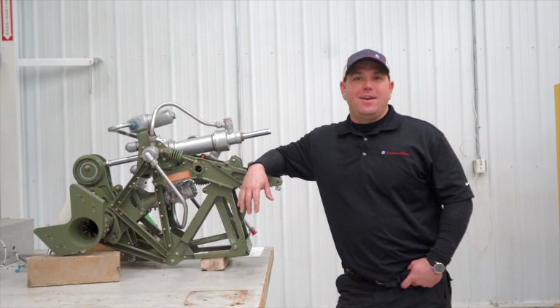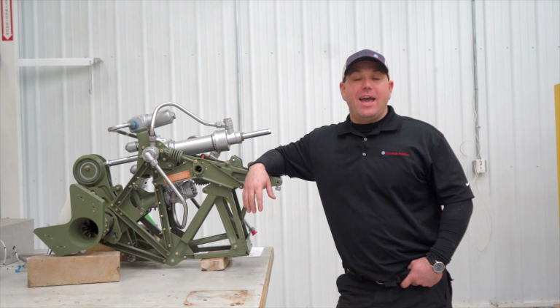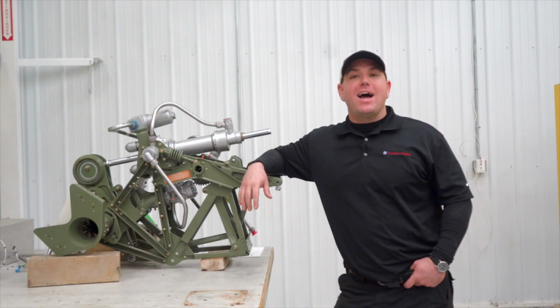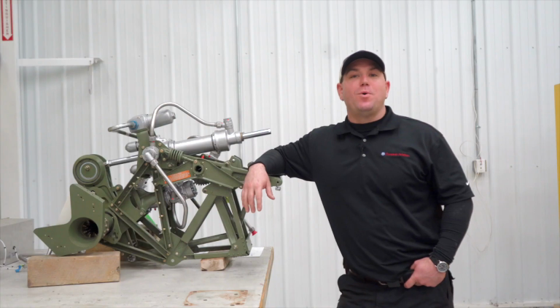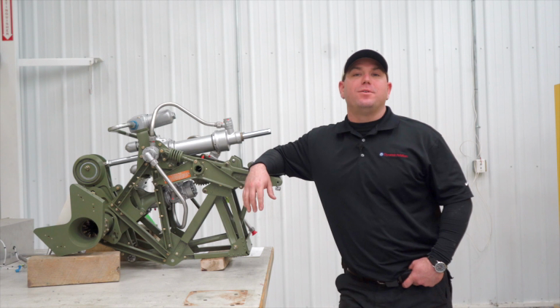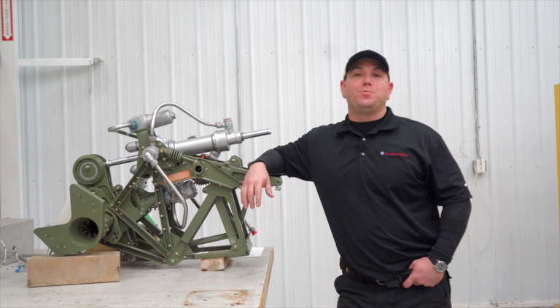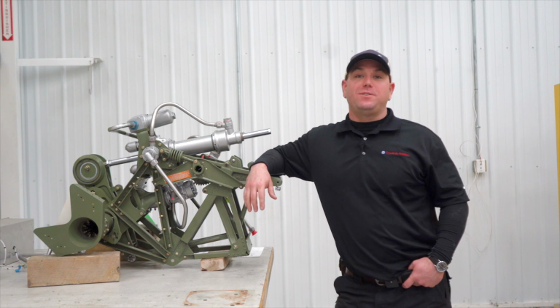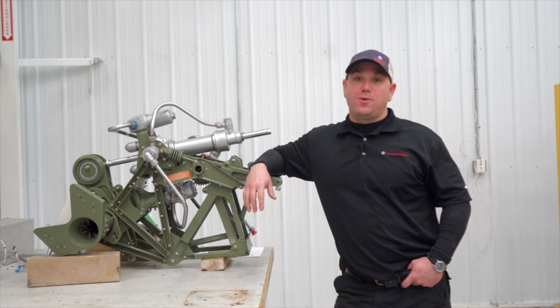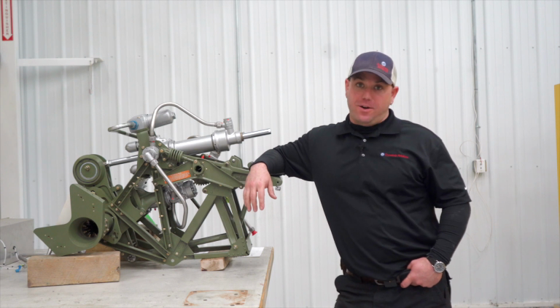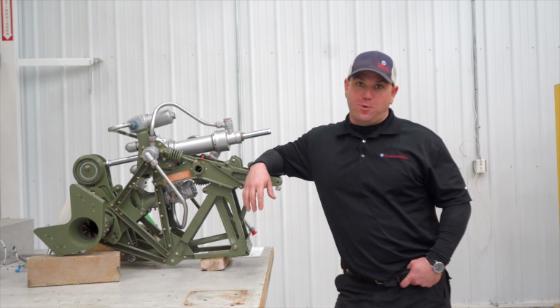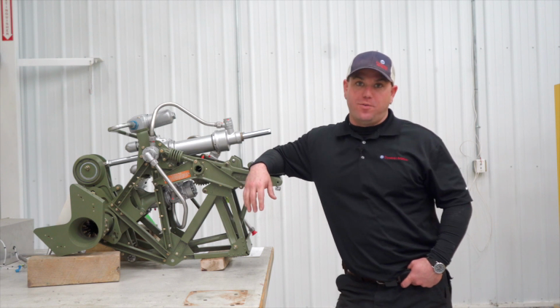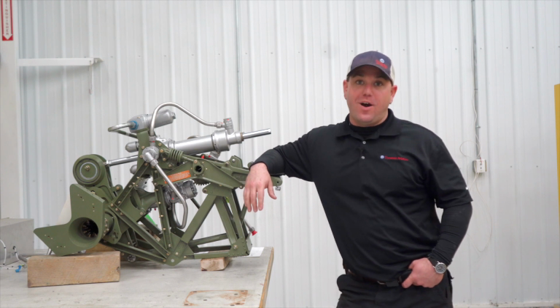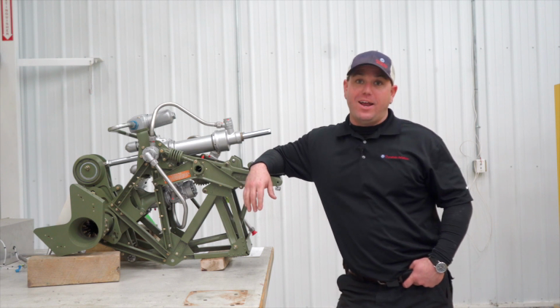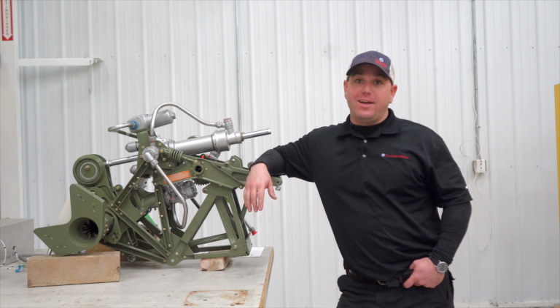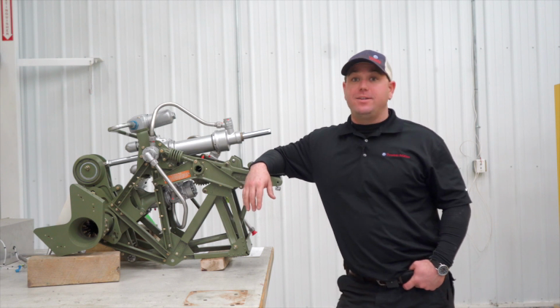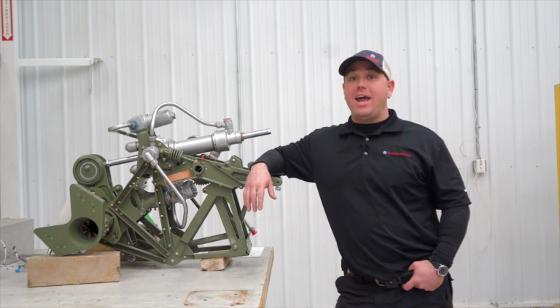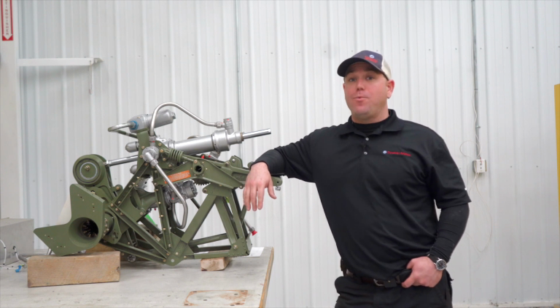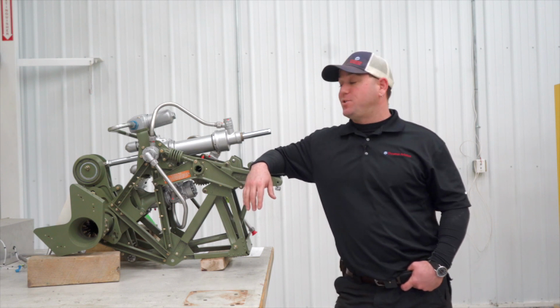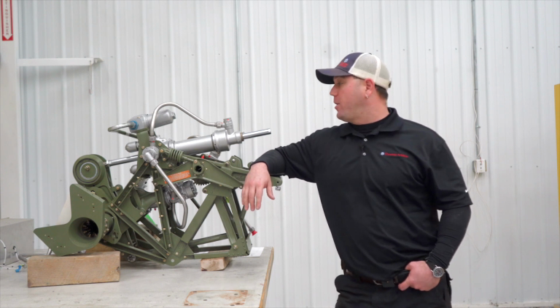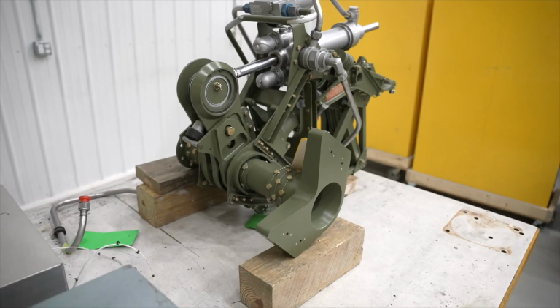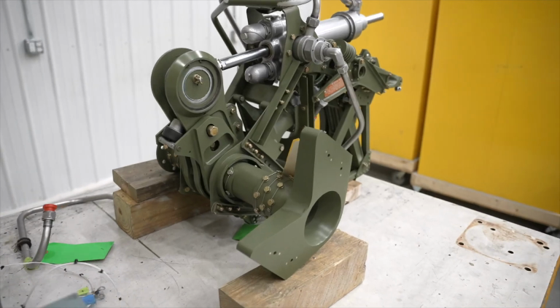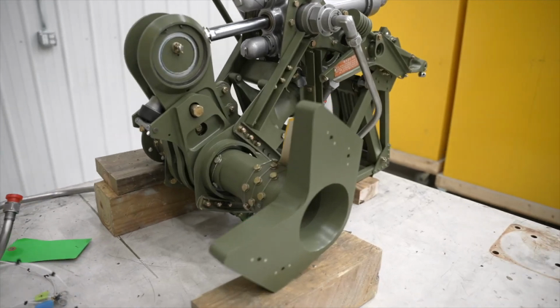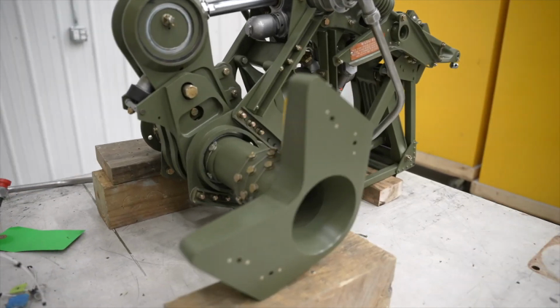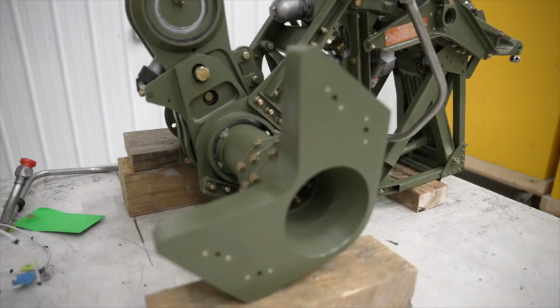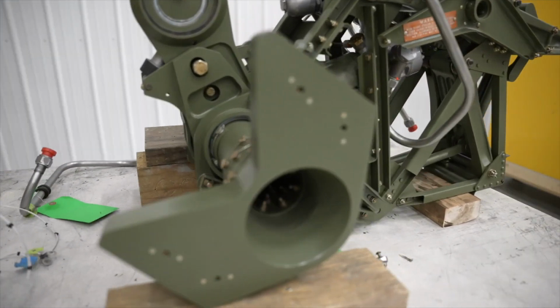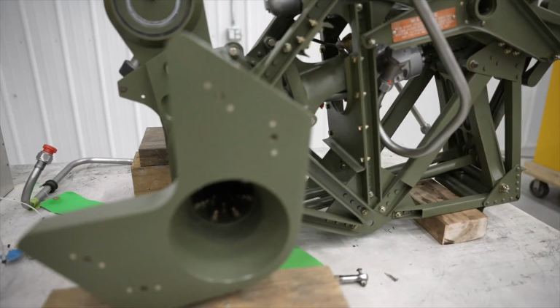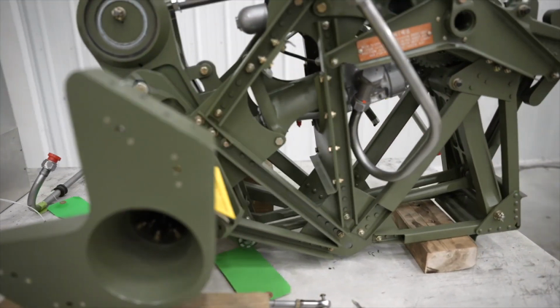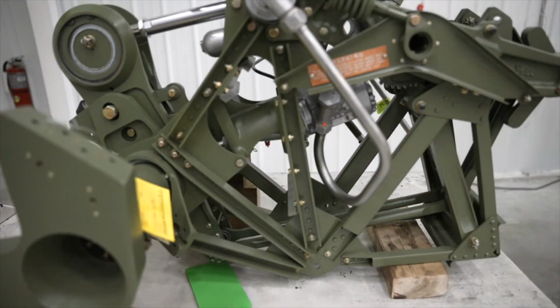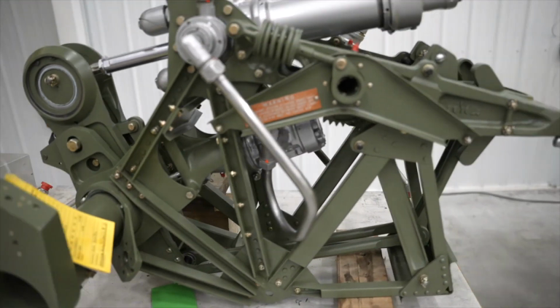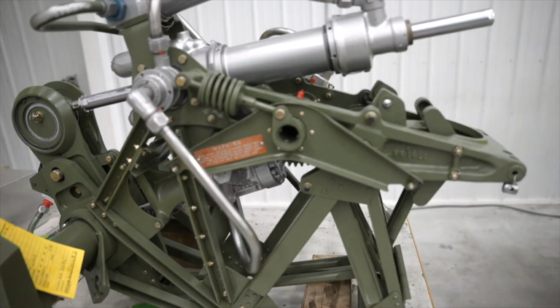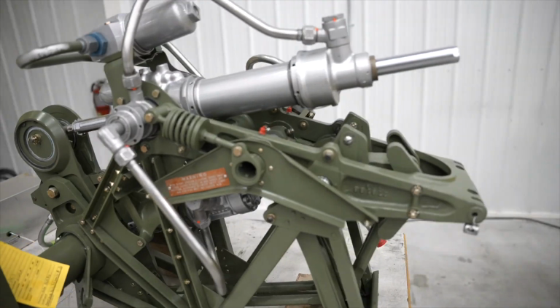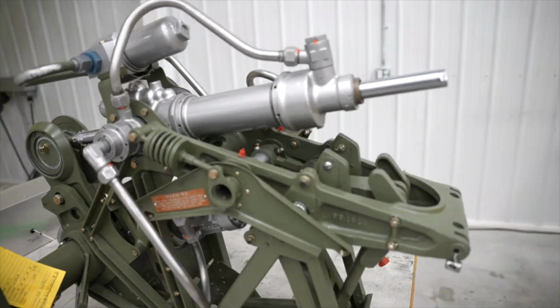Hey guys, and welcome to this week's first Air Force One Friday. Today, we're talking about the elevator boost mechanism.